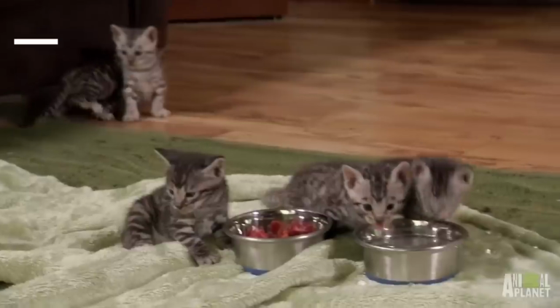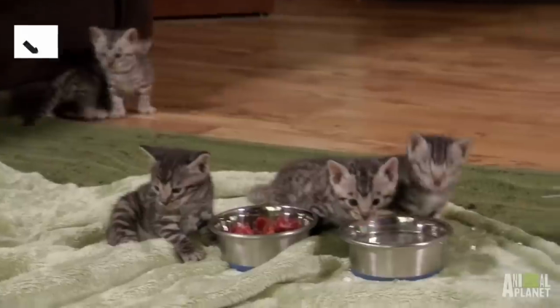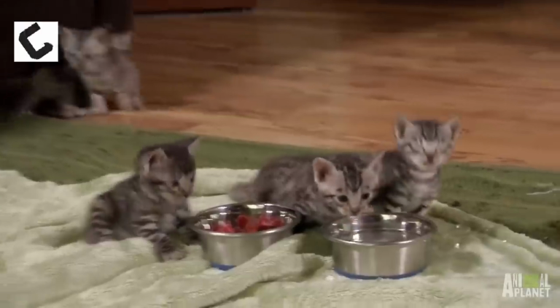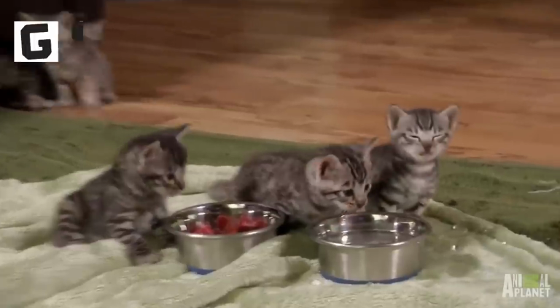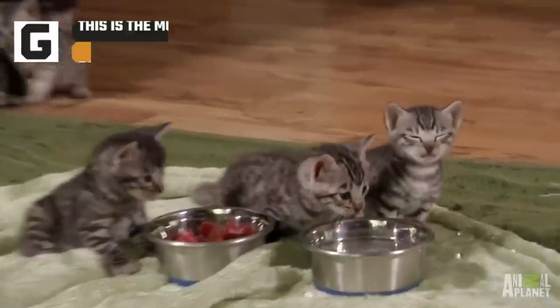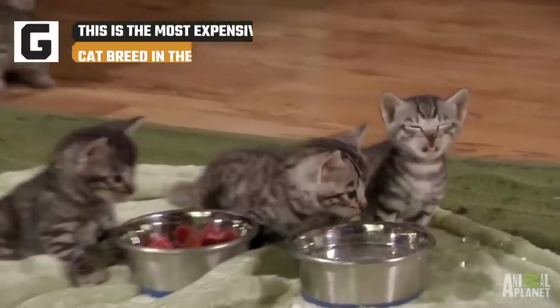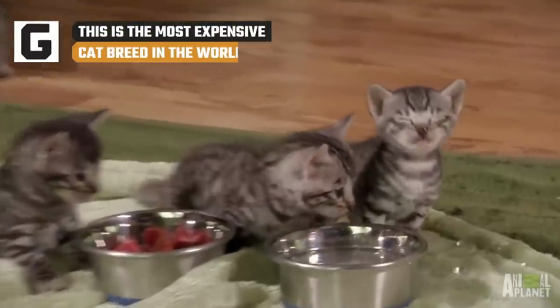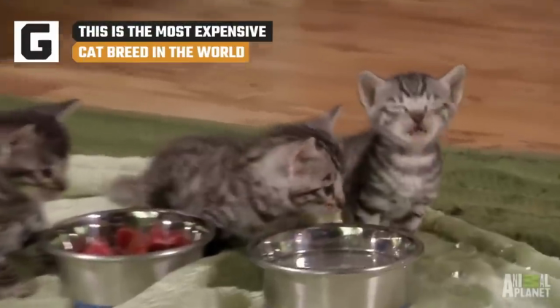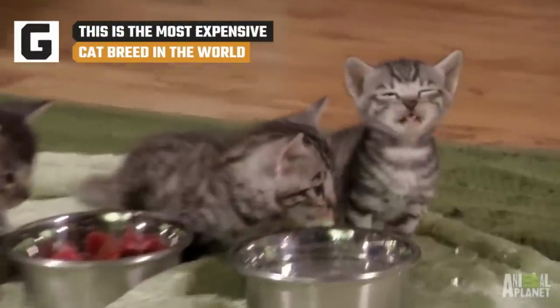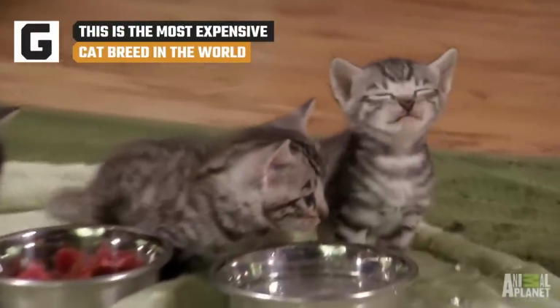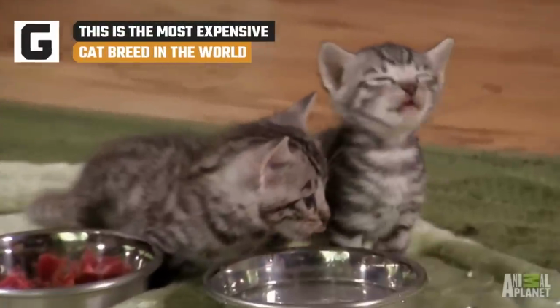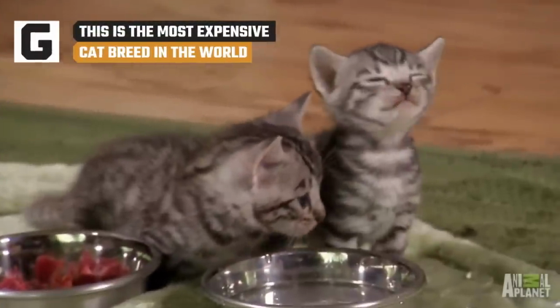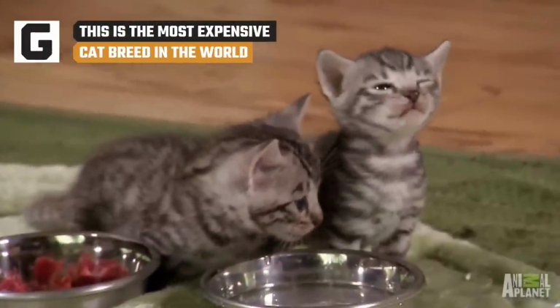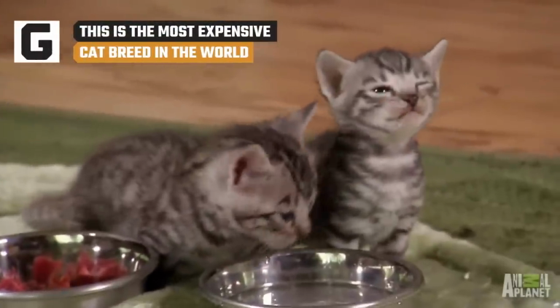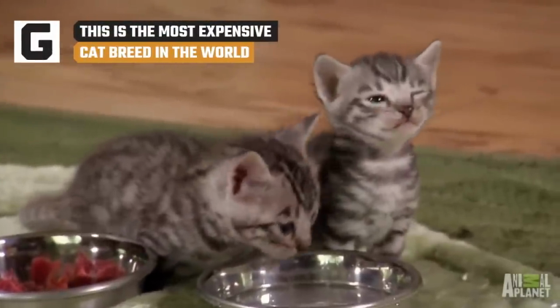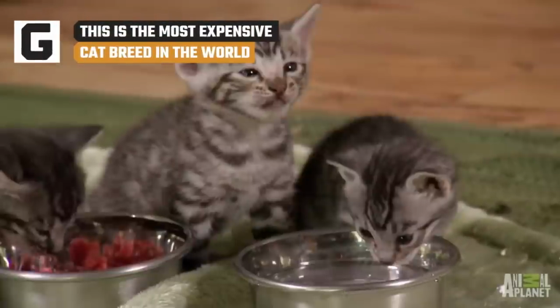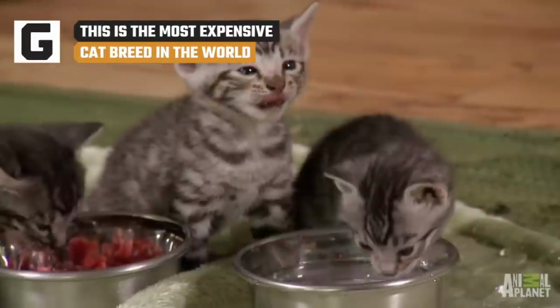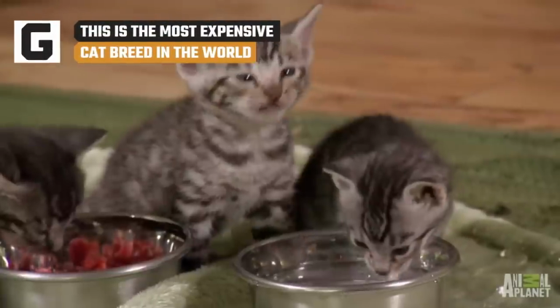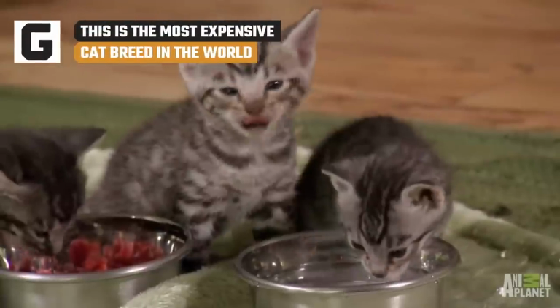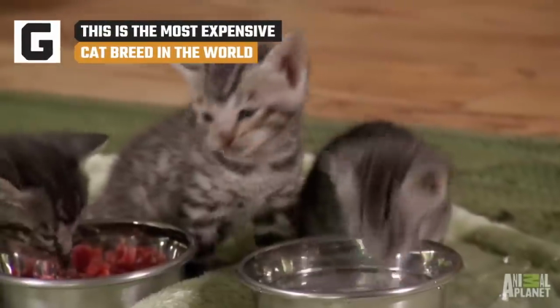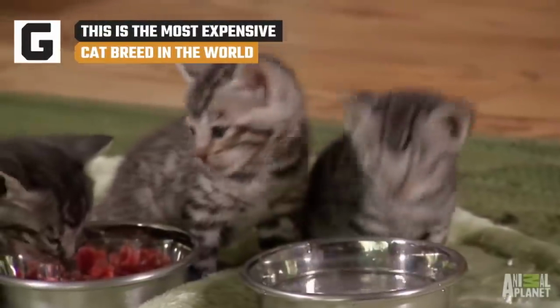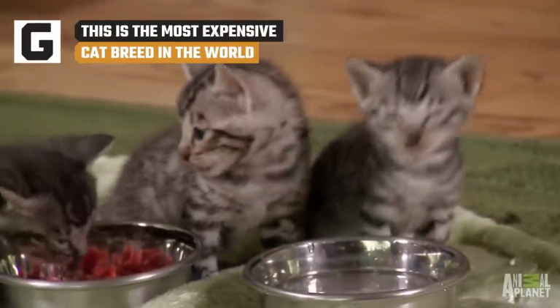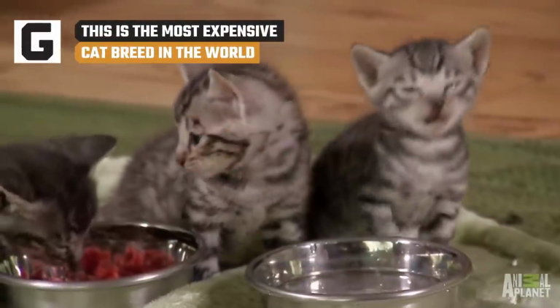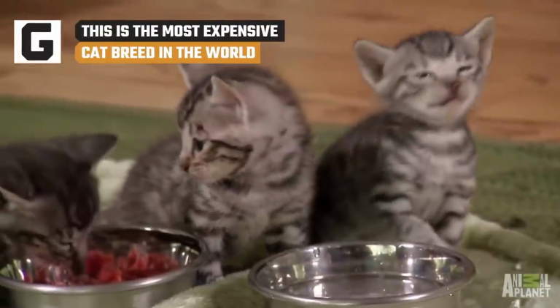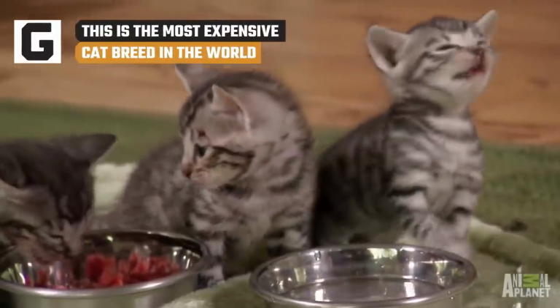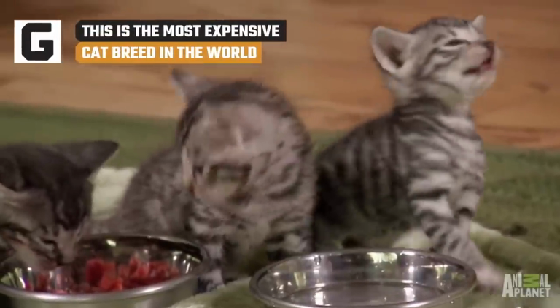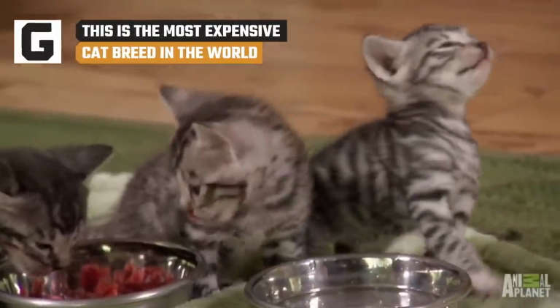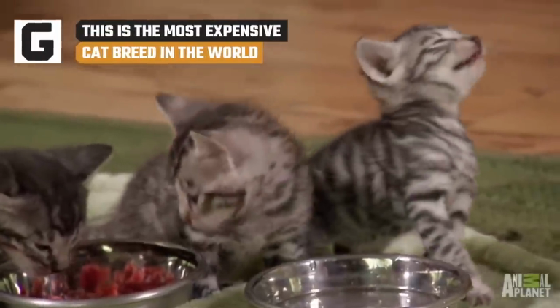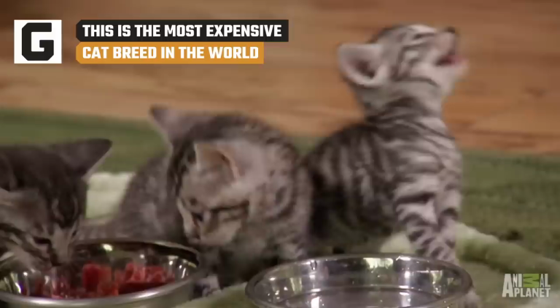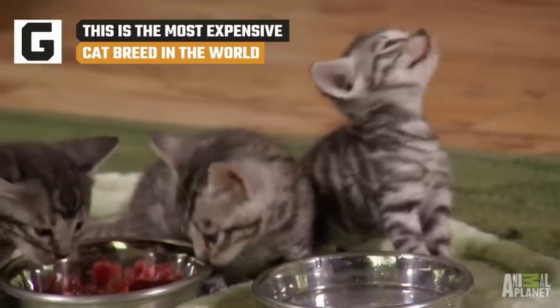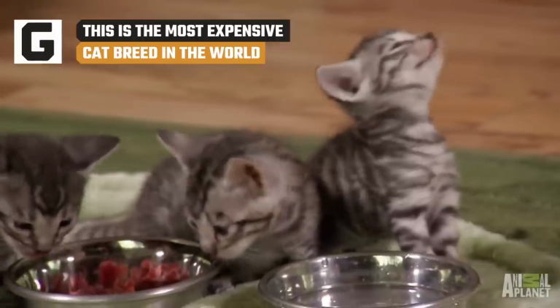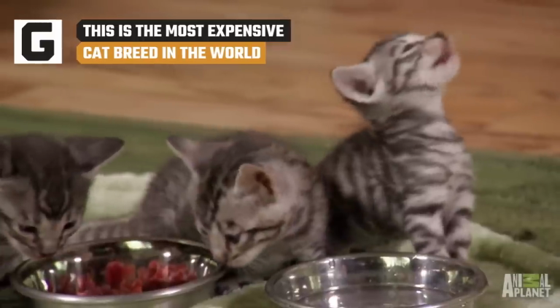Wait, cats have breeds? Yes, it's true — there's more than just the breed domestic cat.